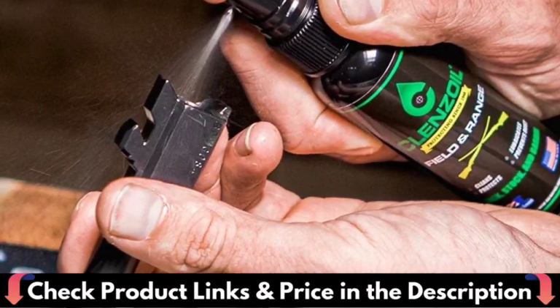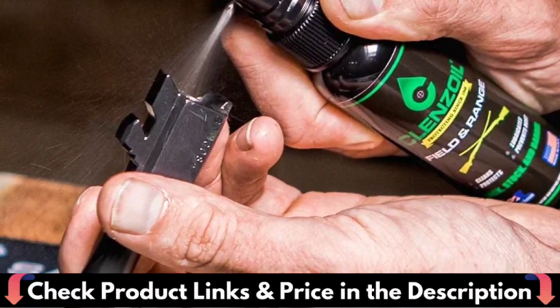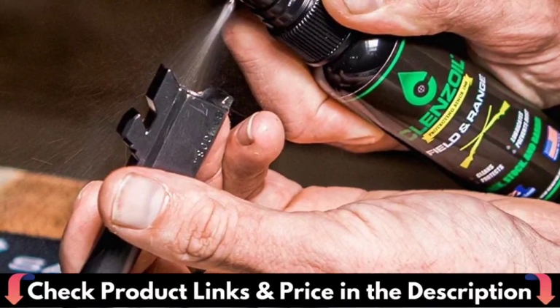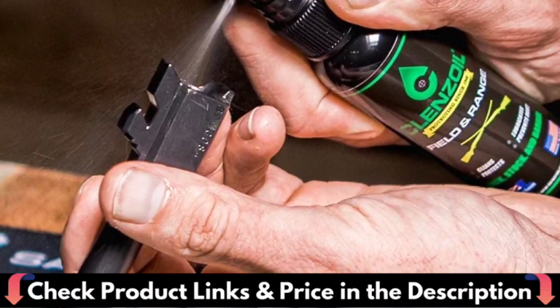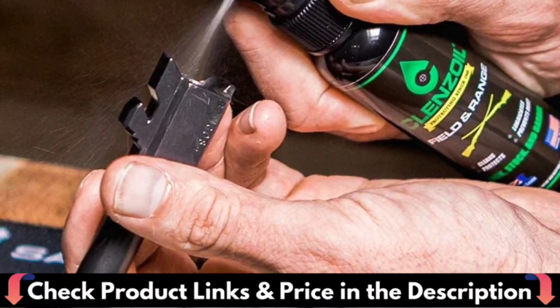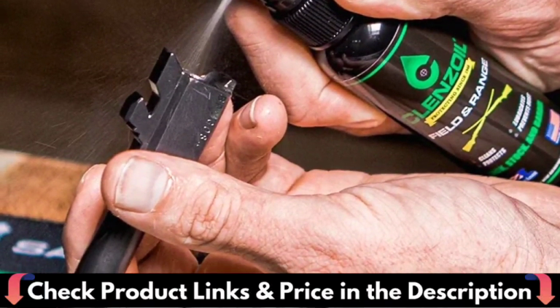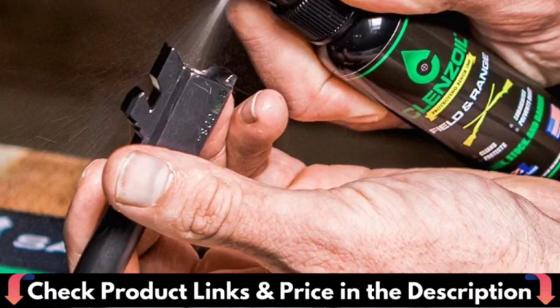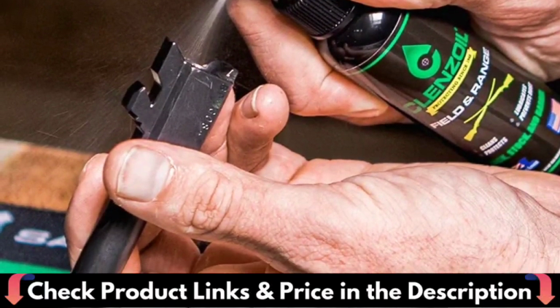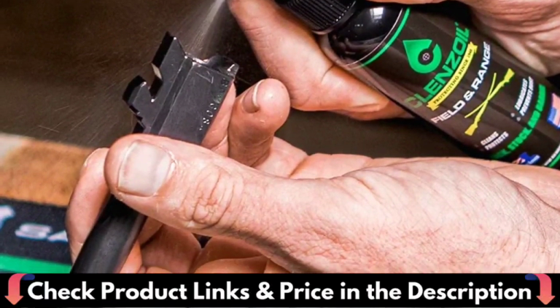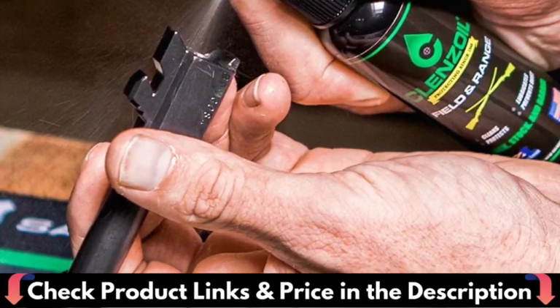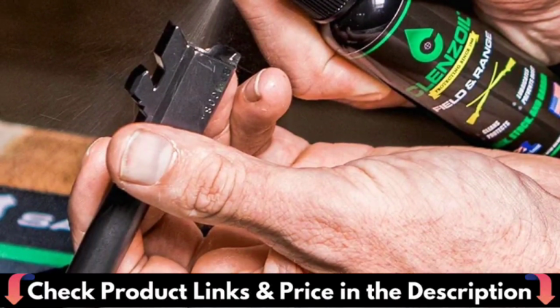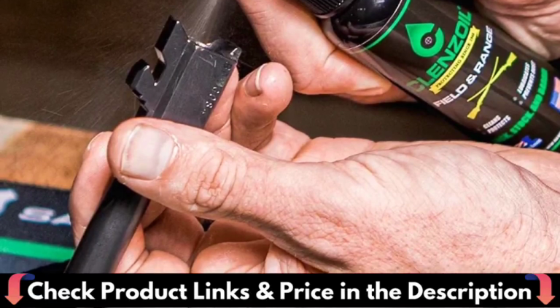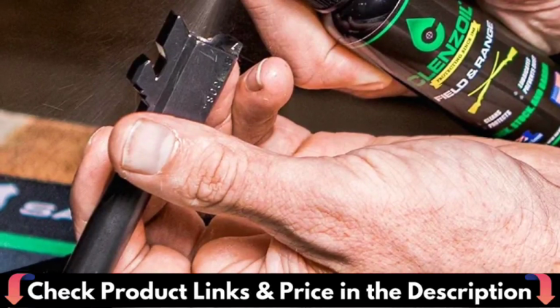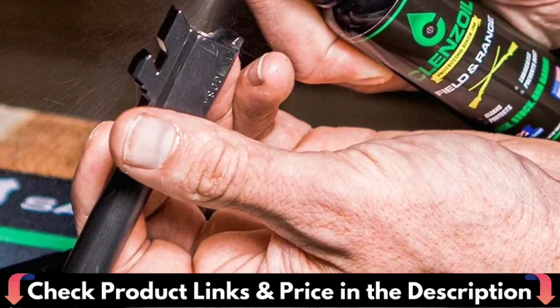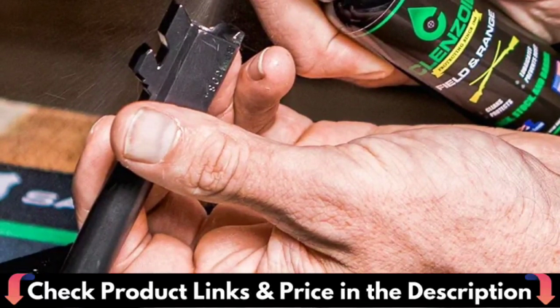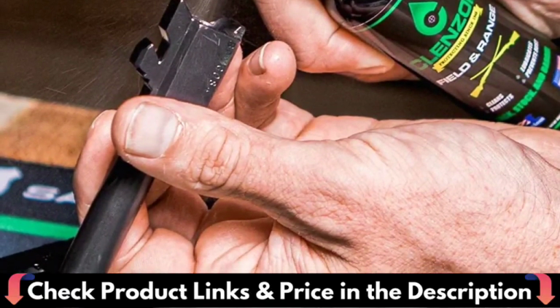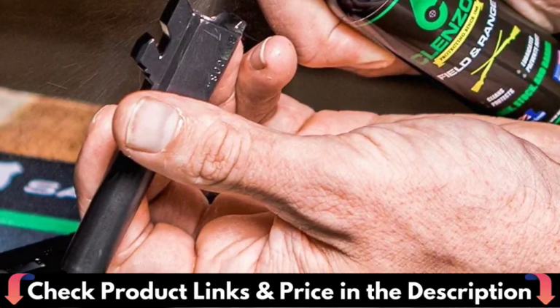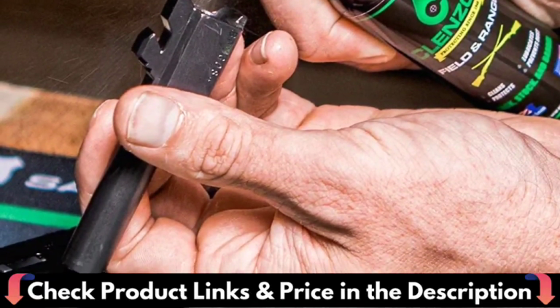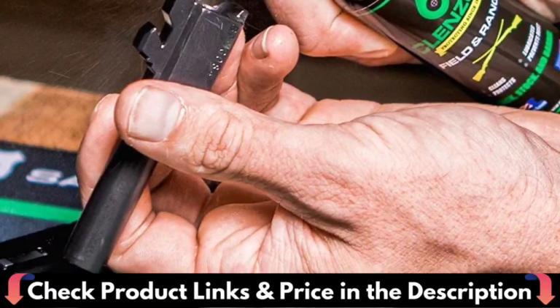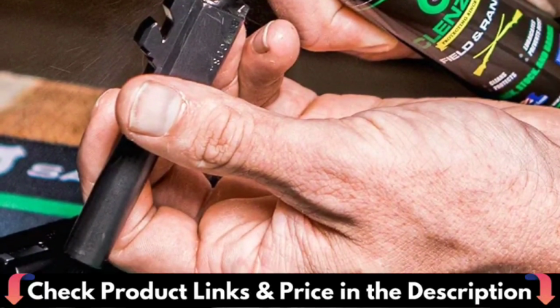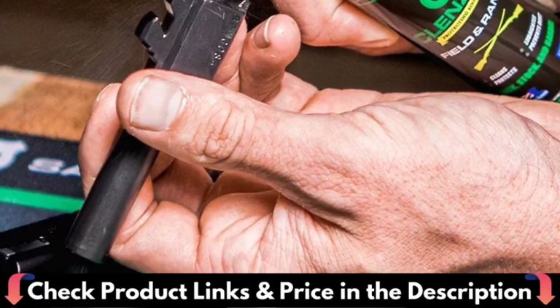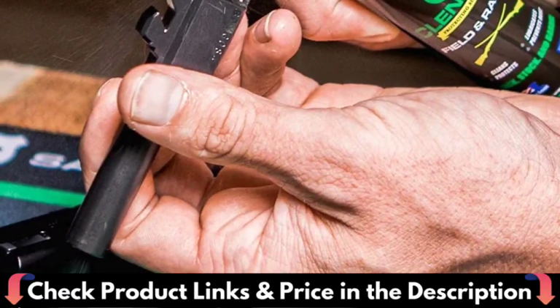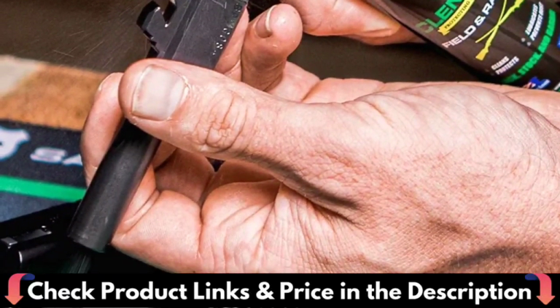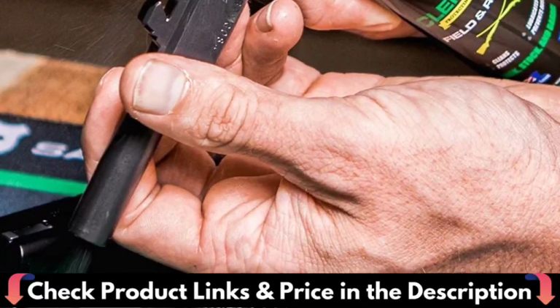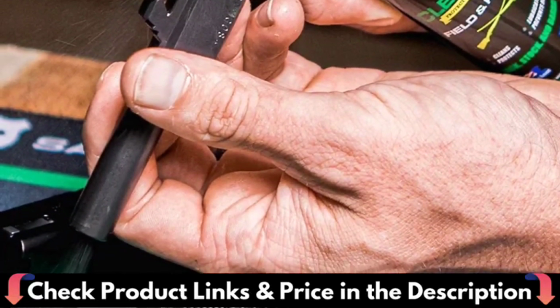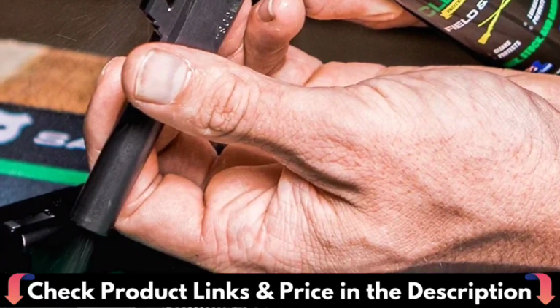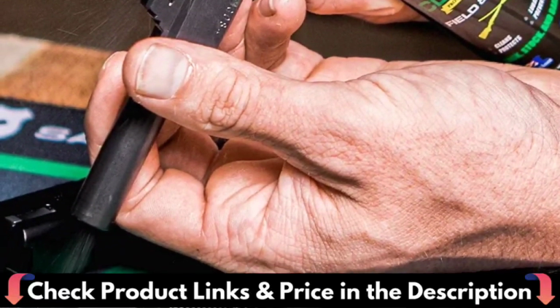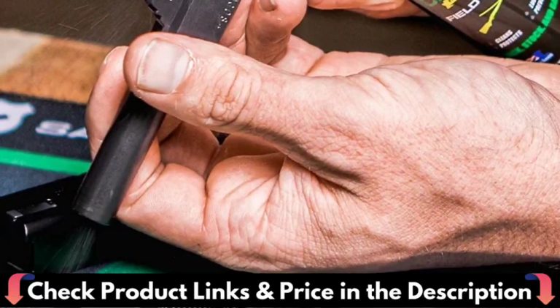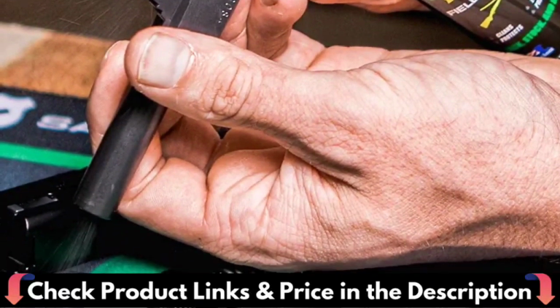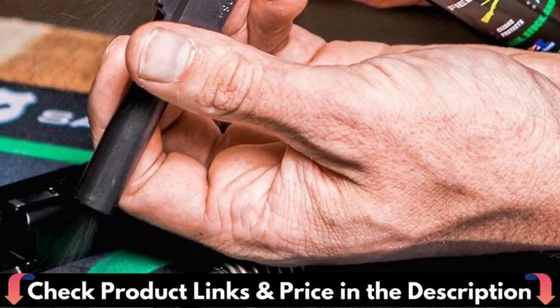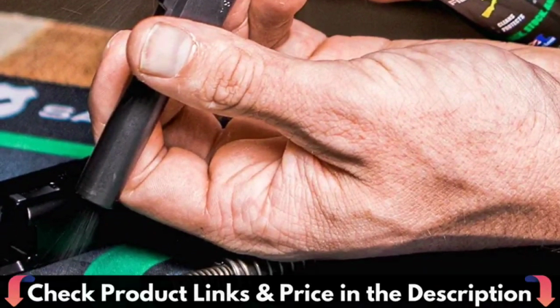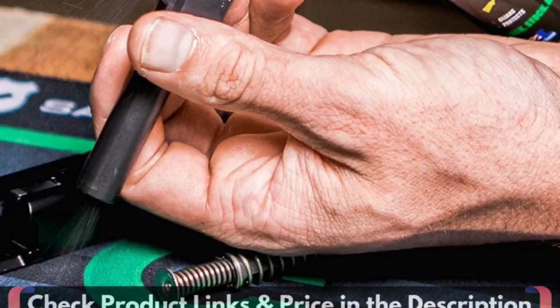This gun cleaner and lubricant works well on rifles, shotguns, handguns, antique collectibles, gun stocks, and barrels.